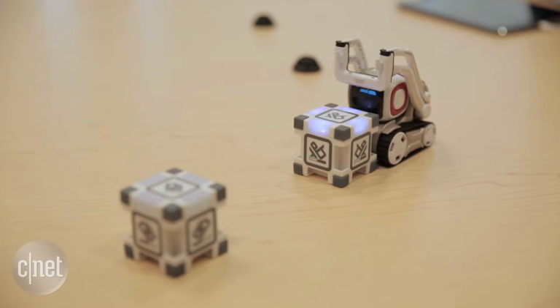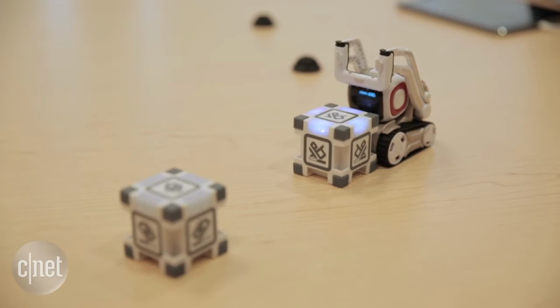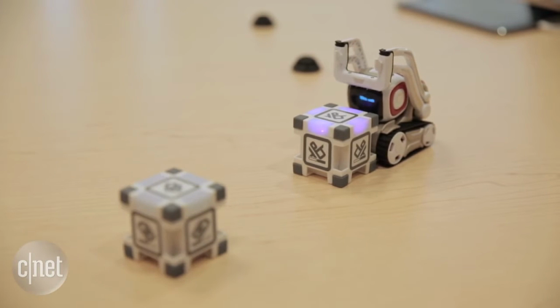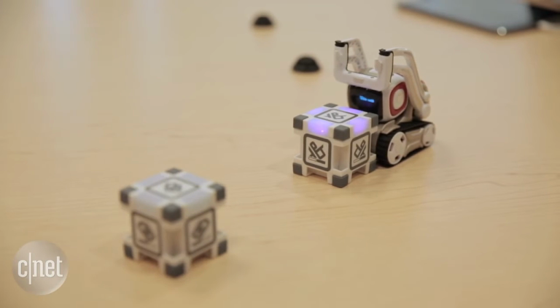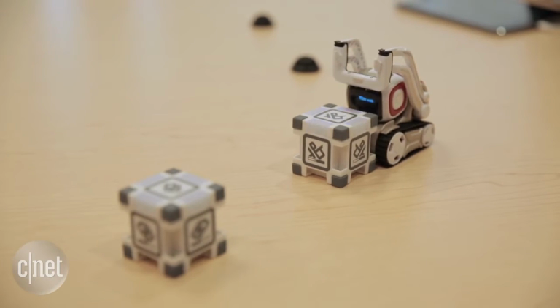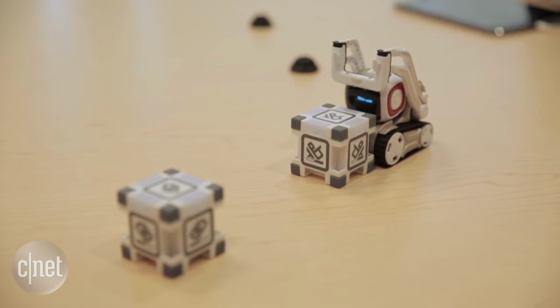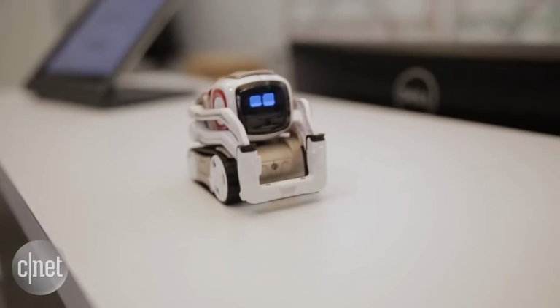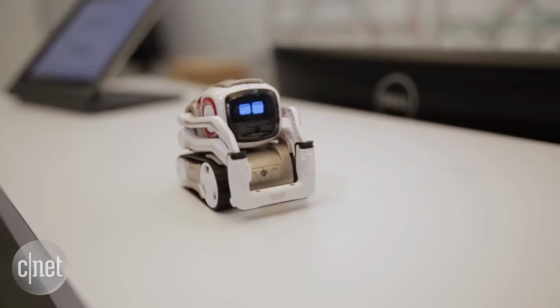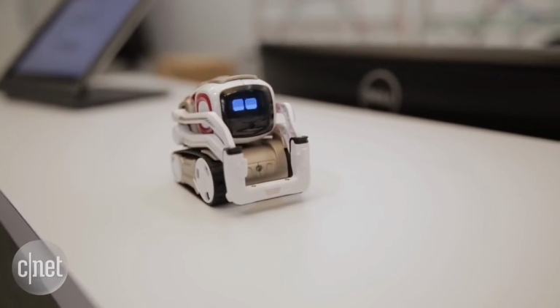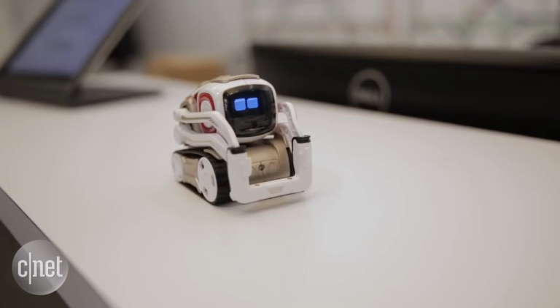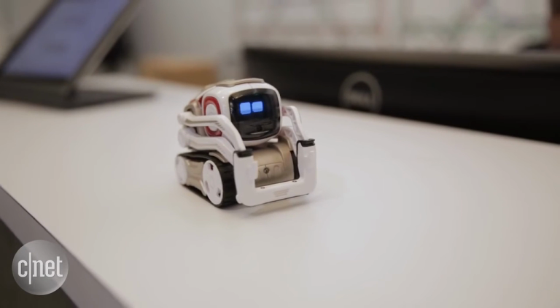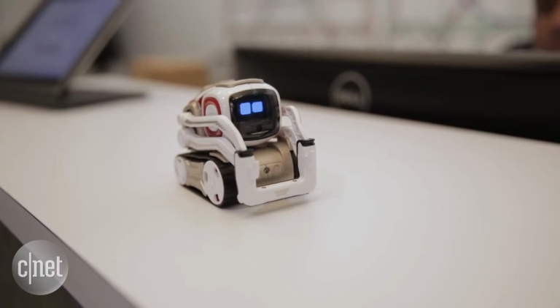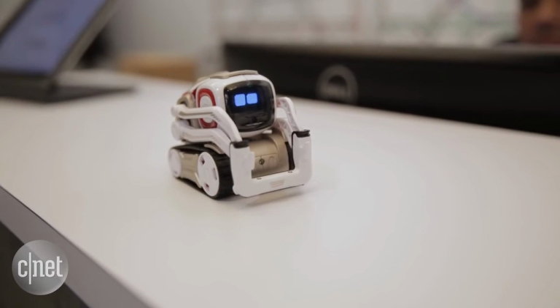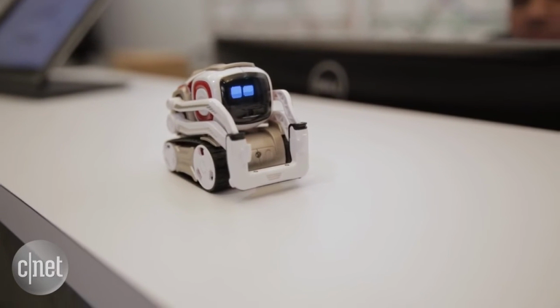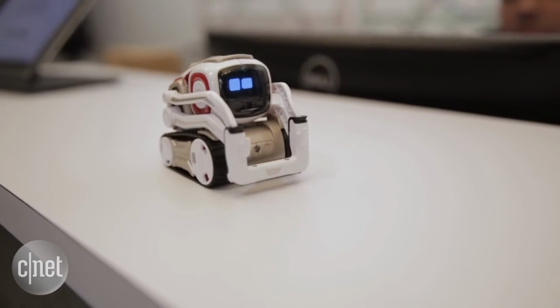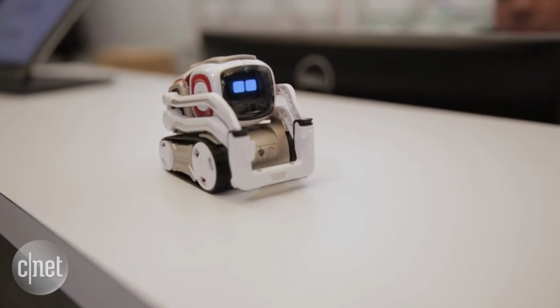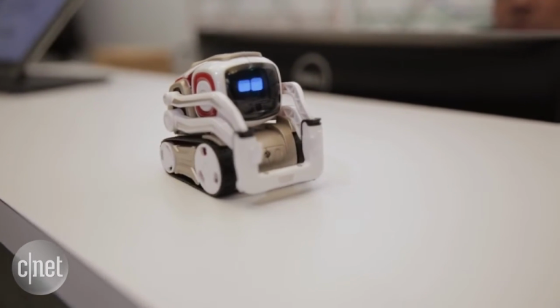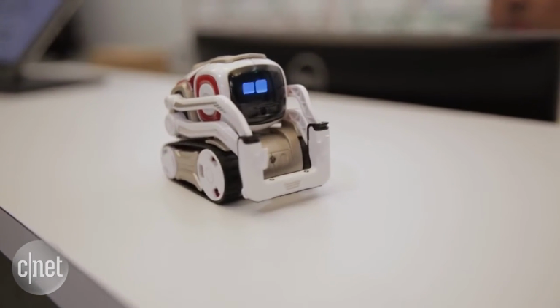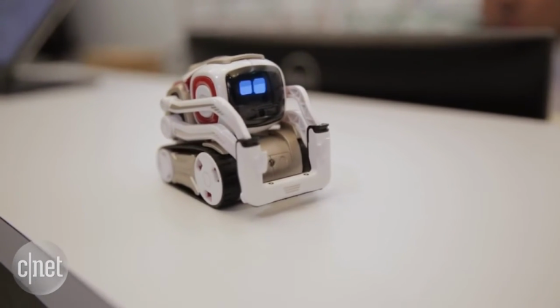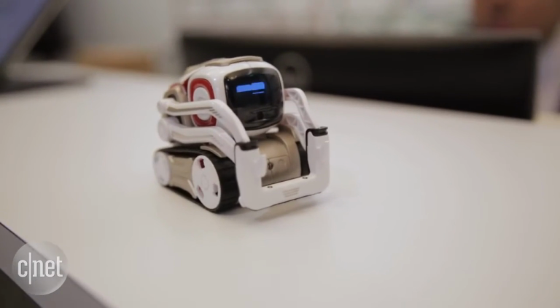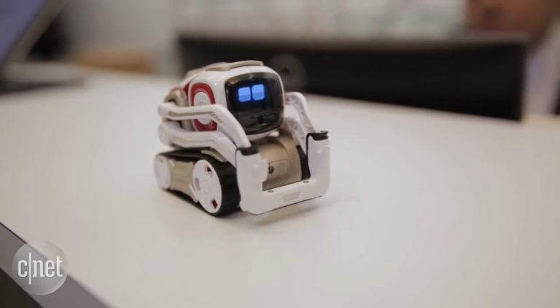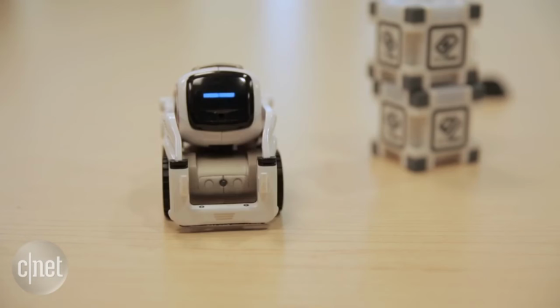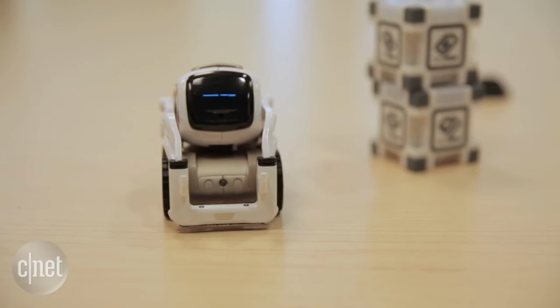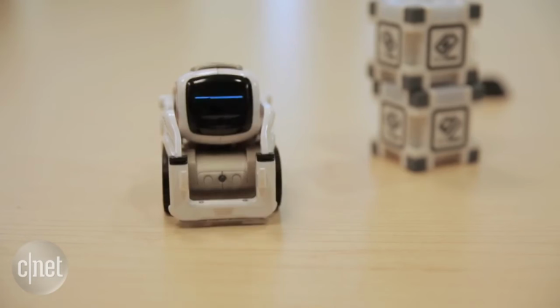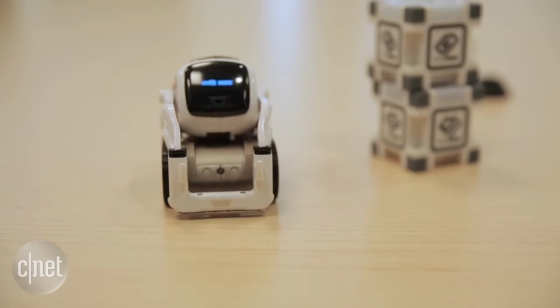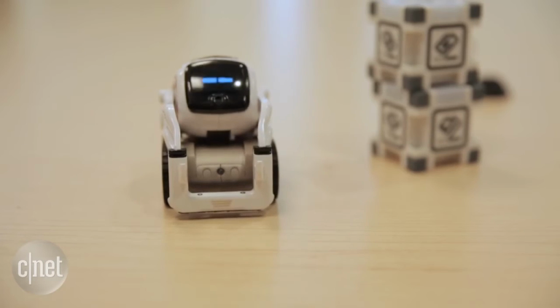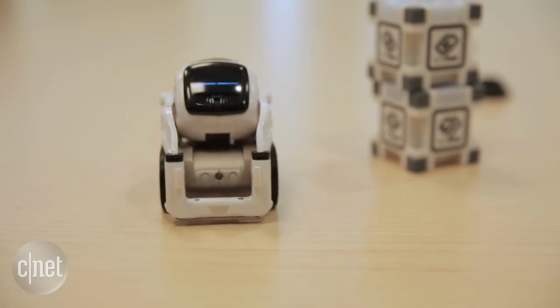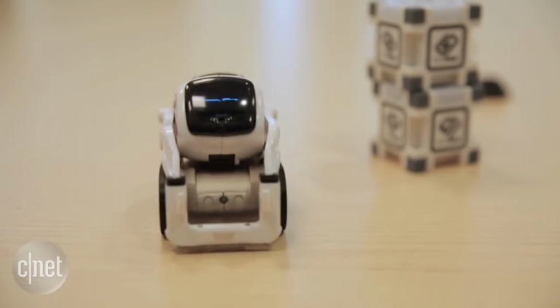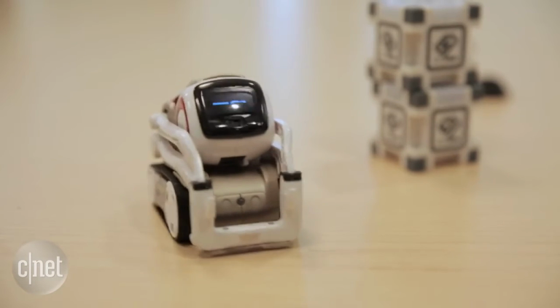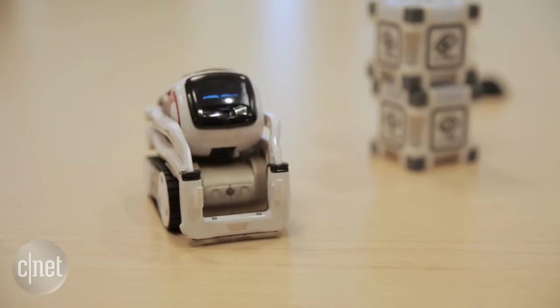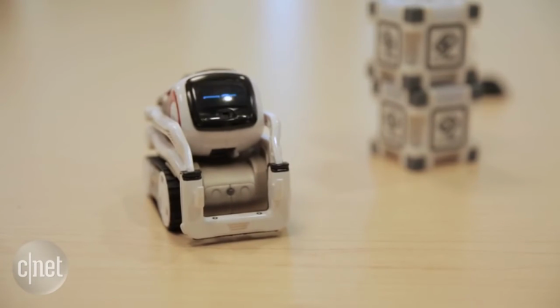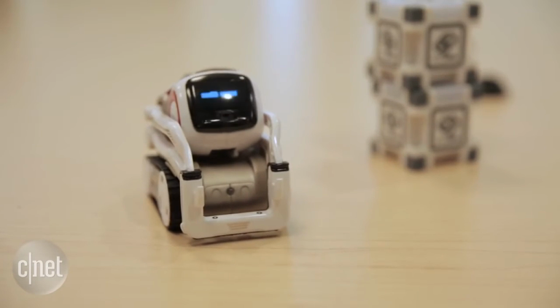When Cosmo launches in October 2016, the SDK will be opened up for developers to program him without needing a background in robotics.